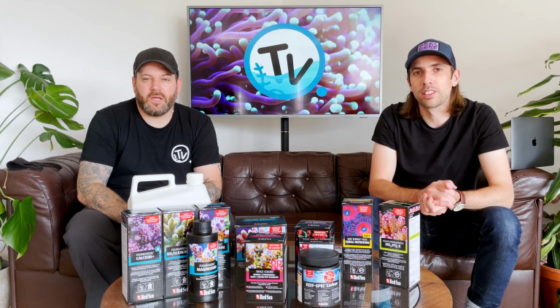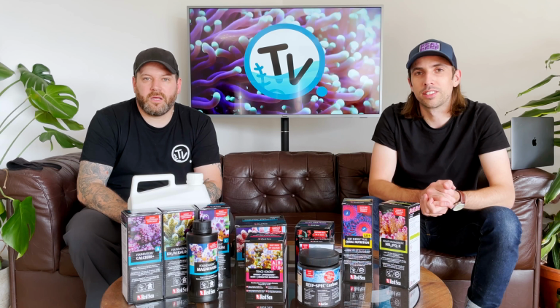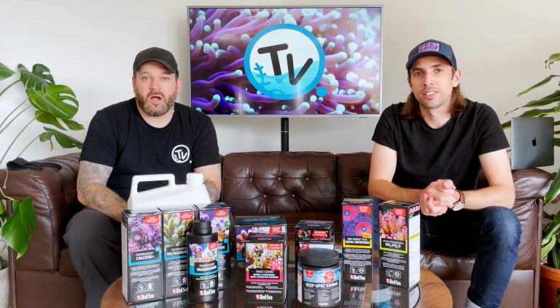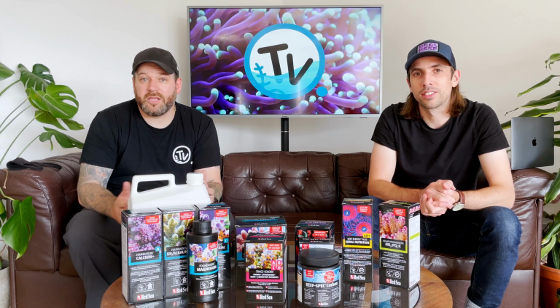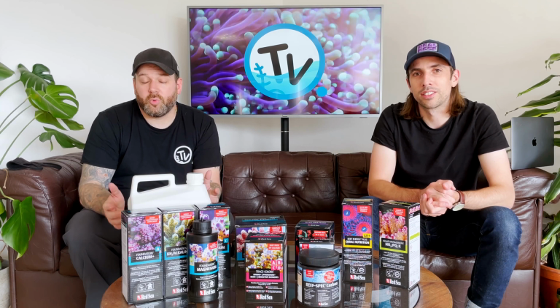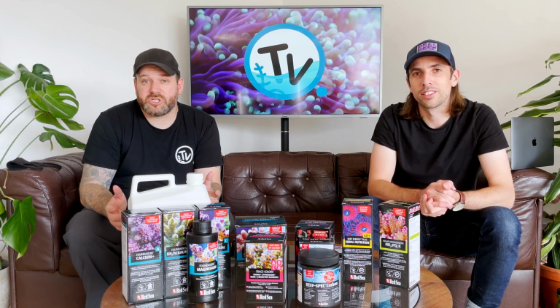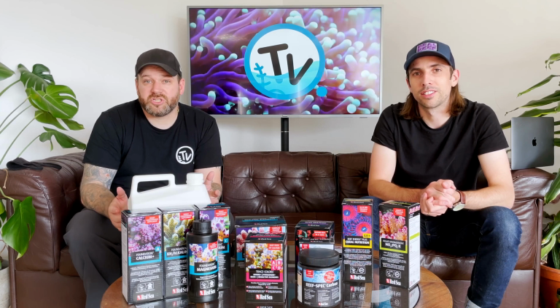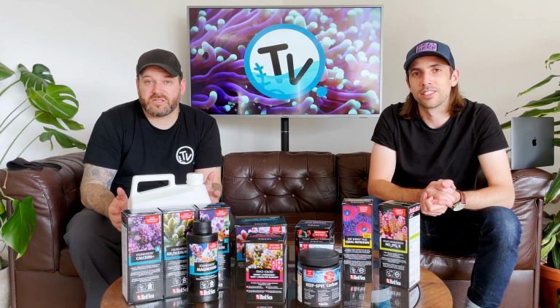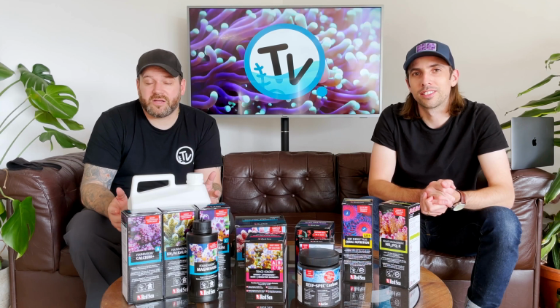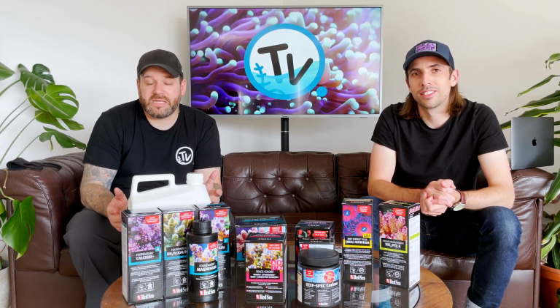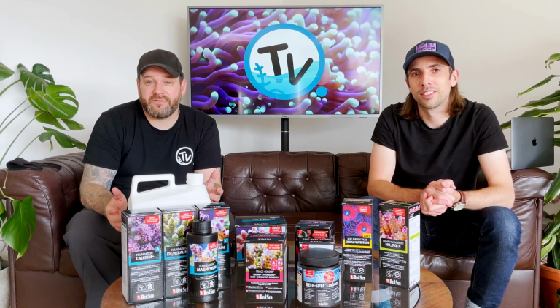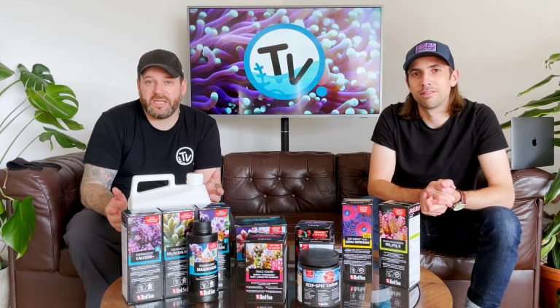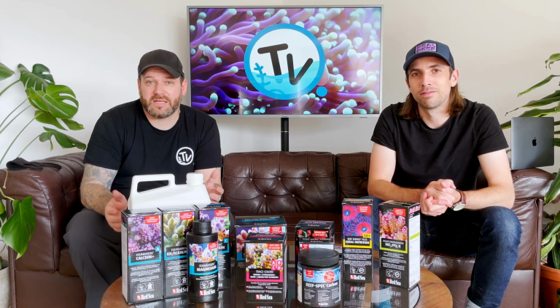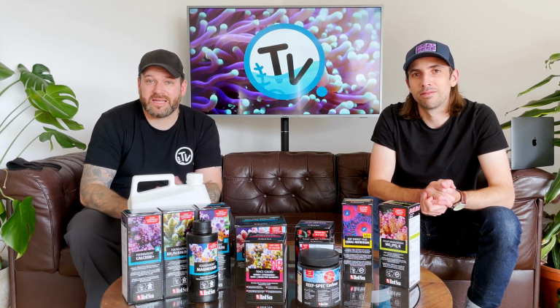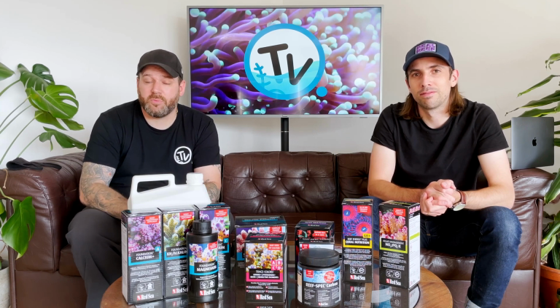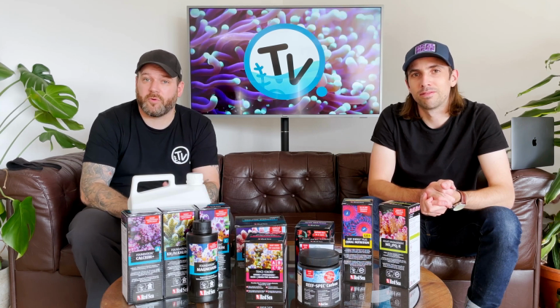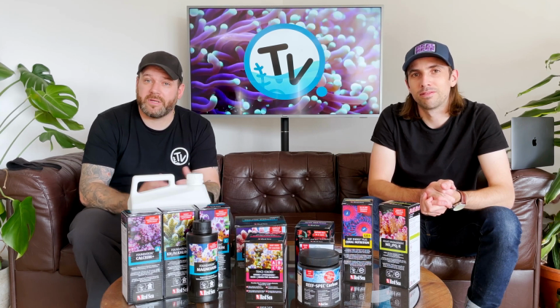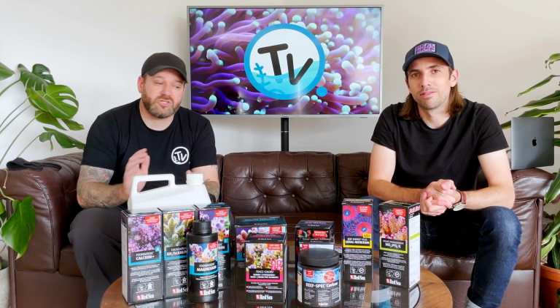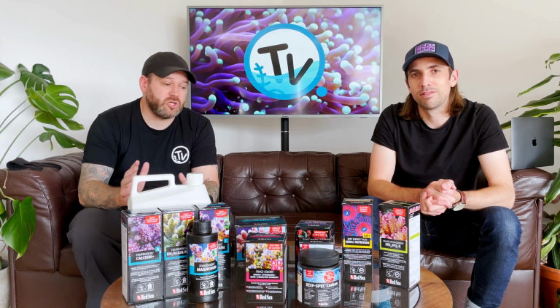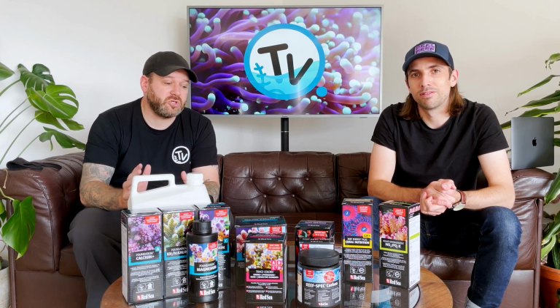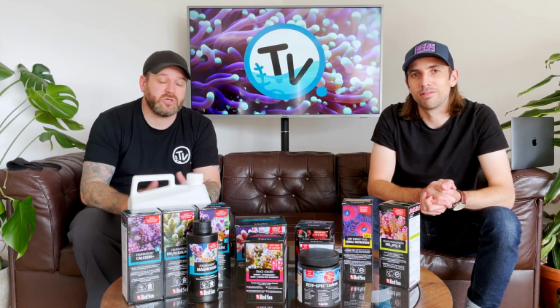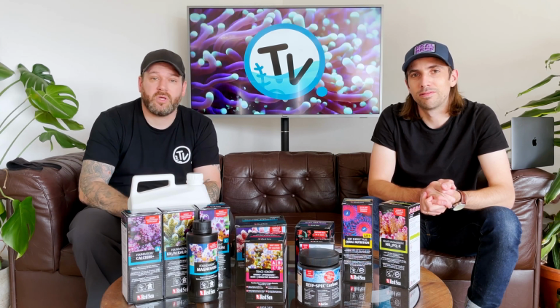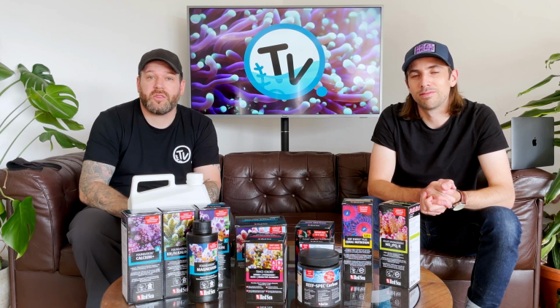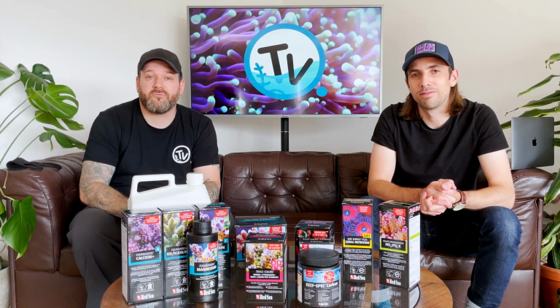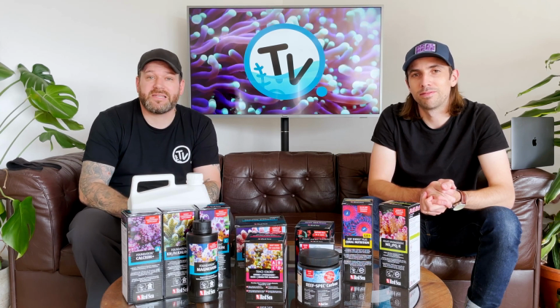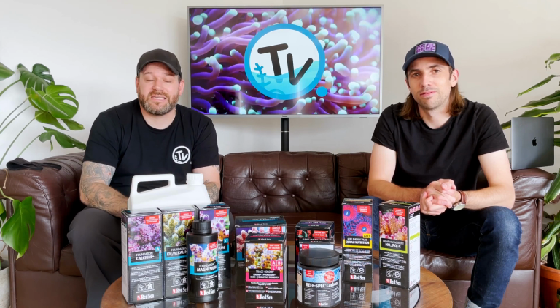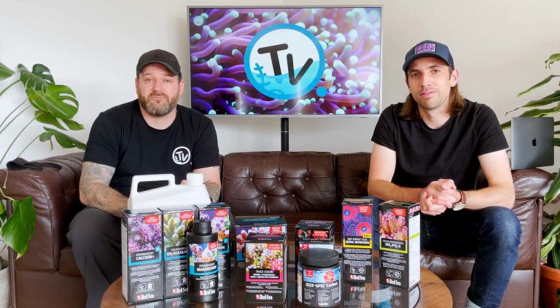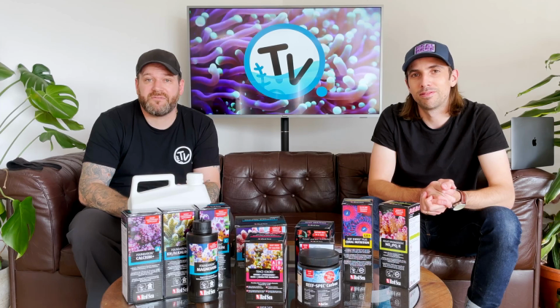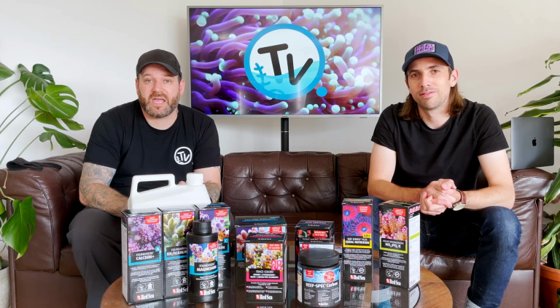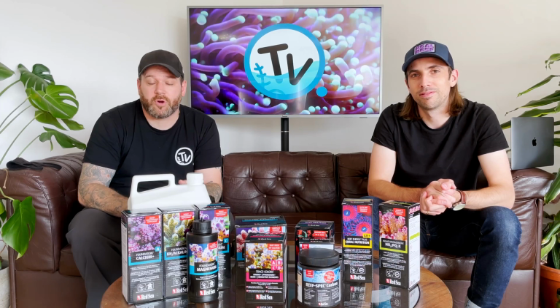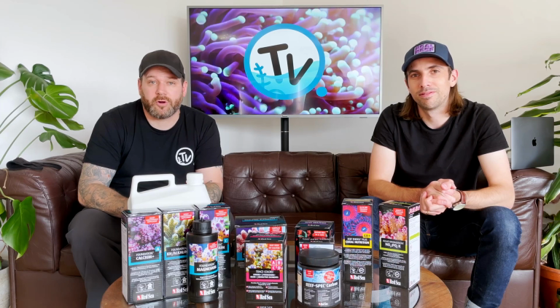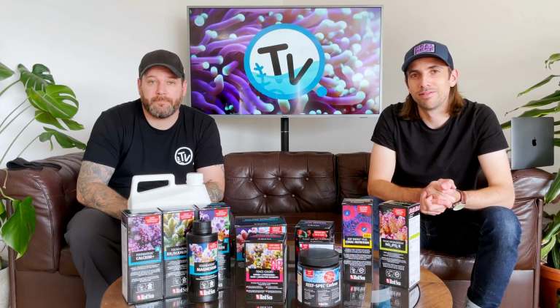Hi, you're watching Chart House TV and today we thought we'd introduce you to the Red Sea Reef Care Programme.